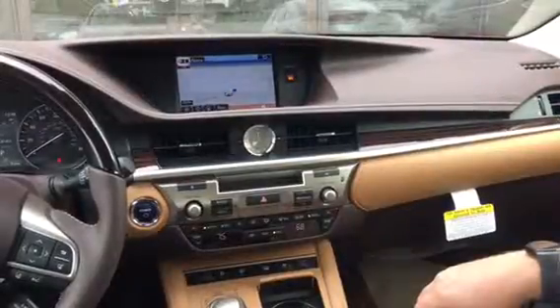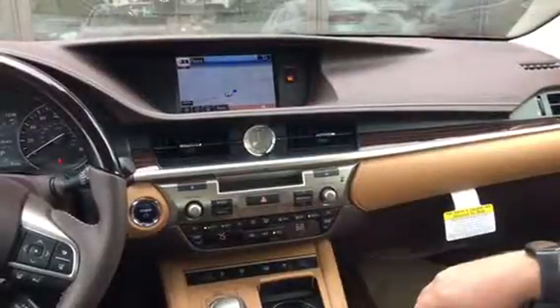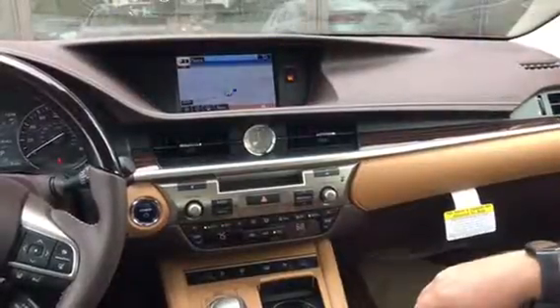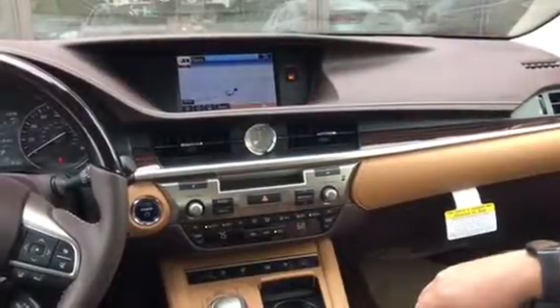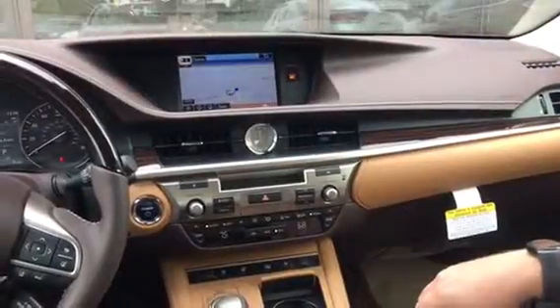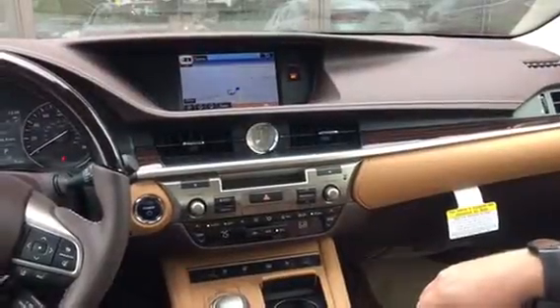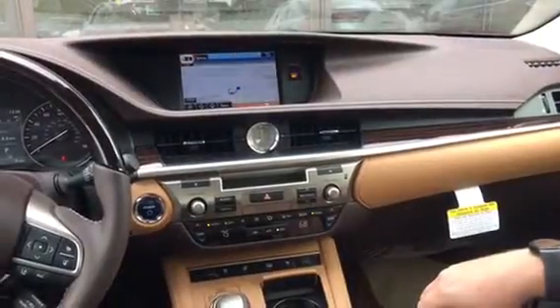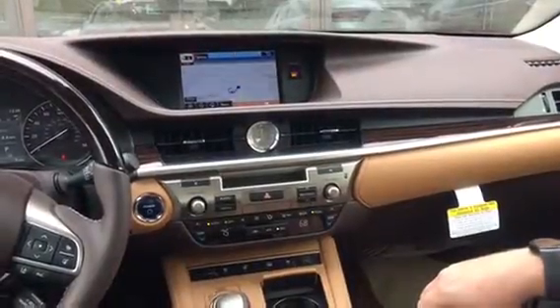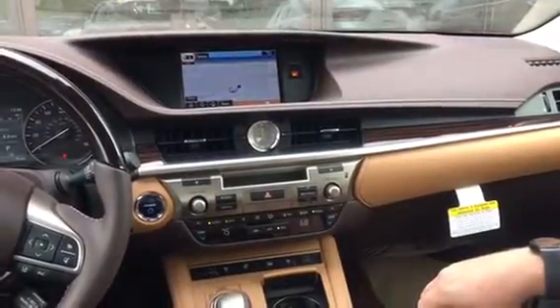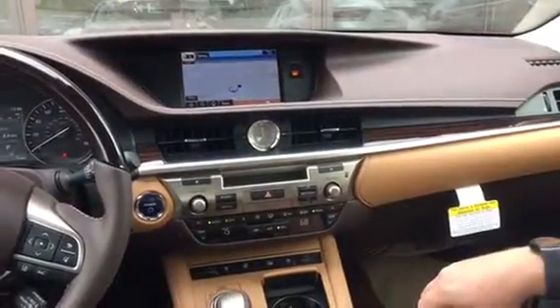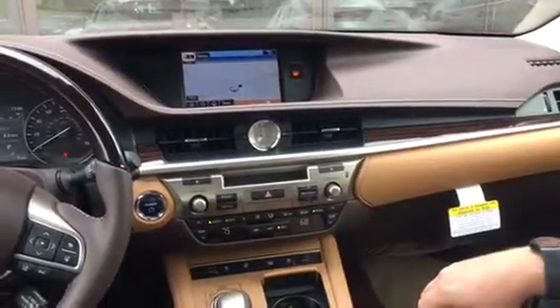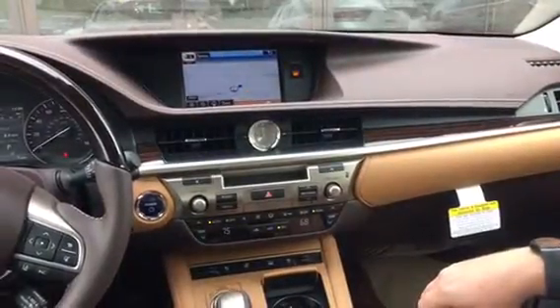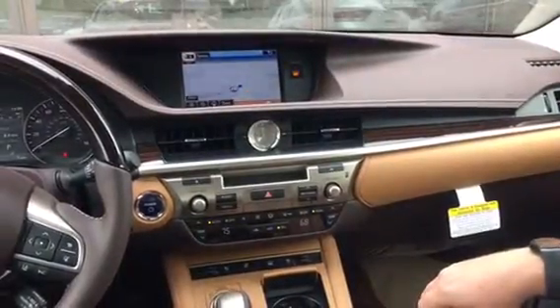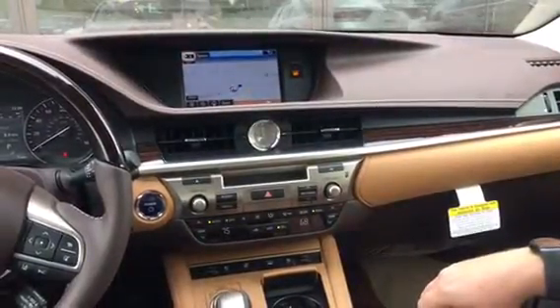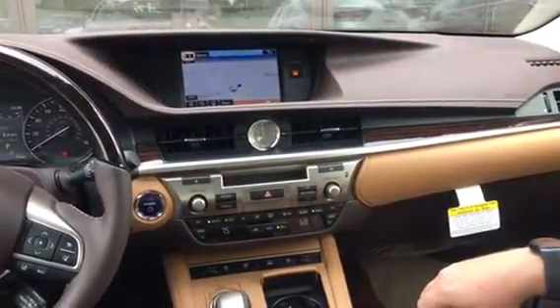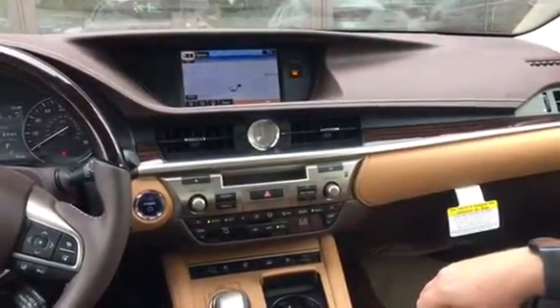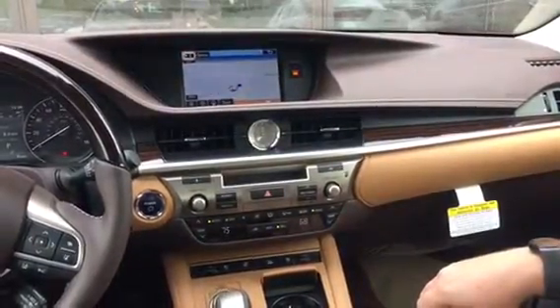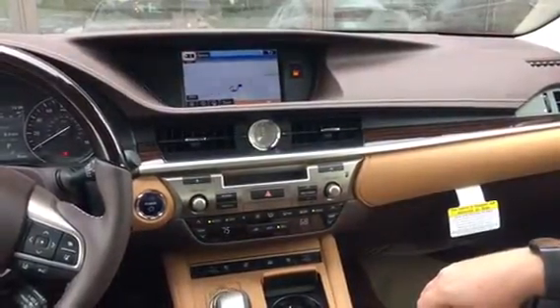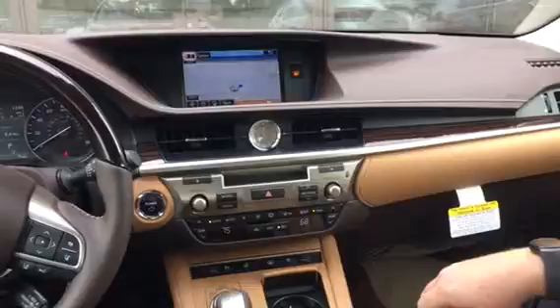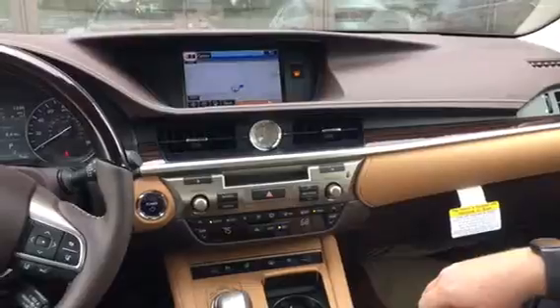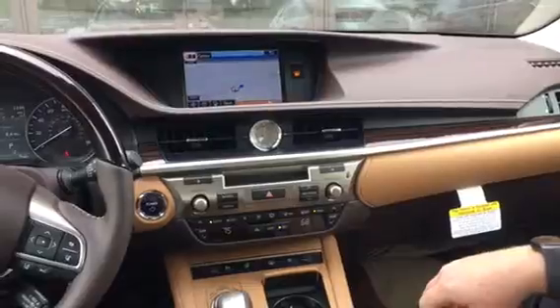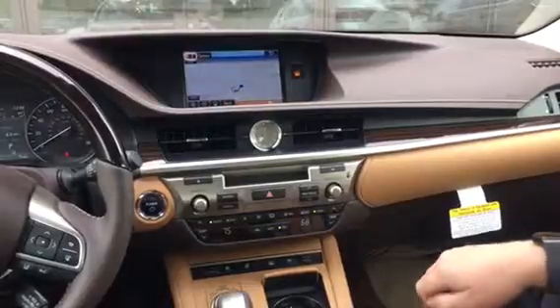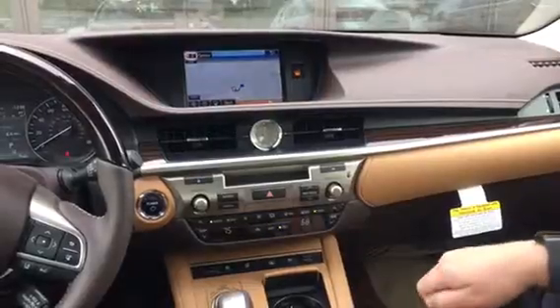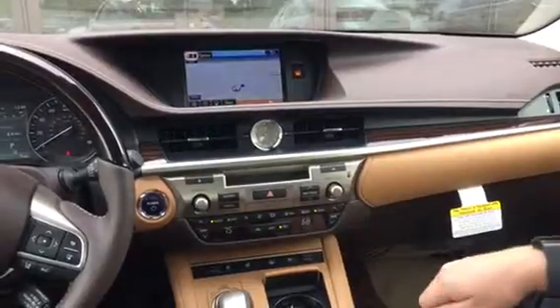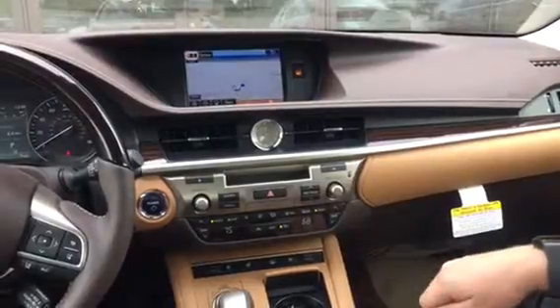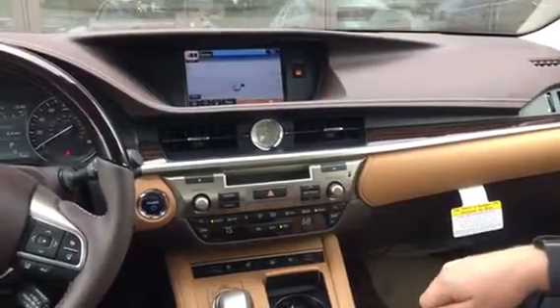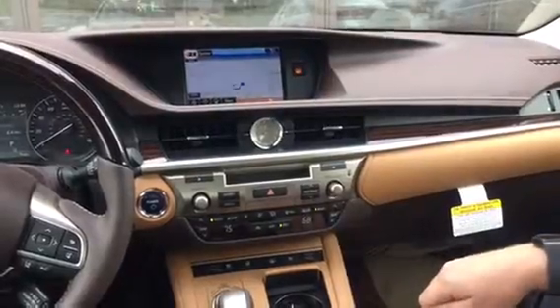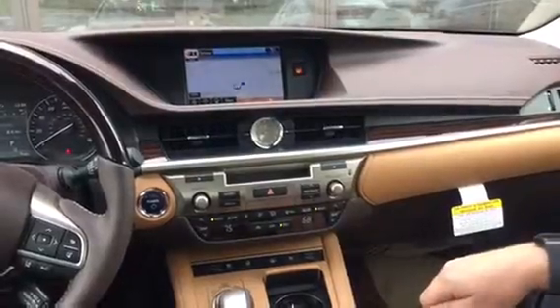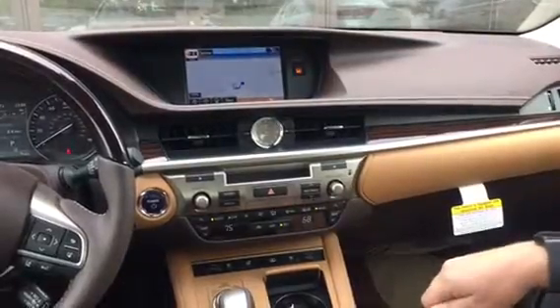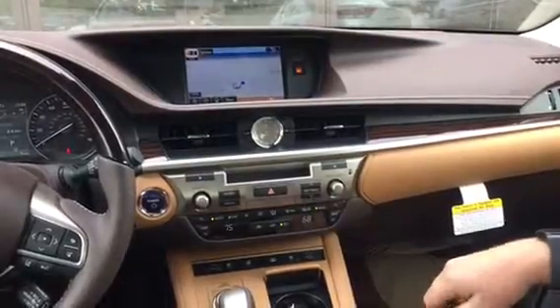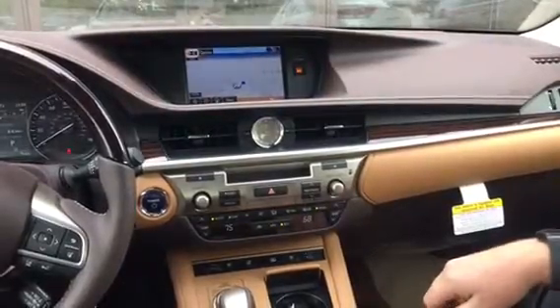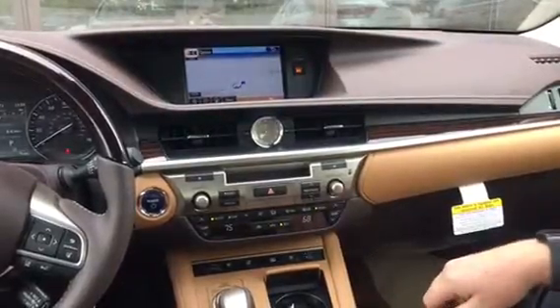Mr. Yudanapudi, I thought it might be easier if we just showed you the radio that's in this vehicle. I've got my friend Levi here with me, and he's going to go through the basics.